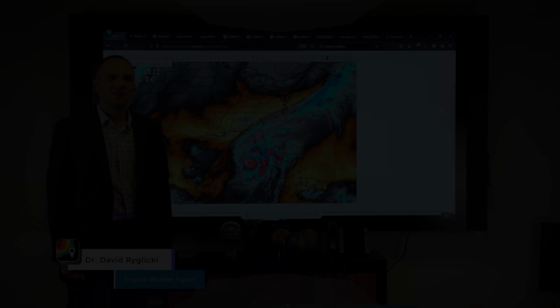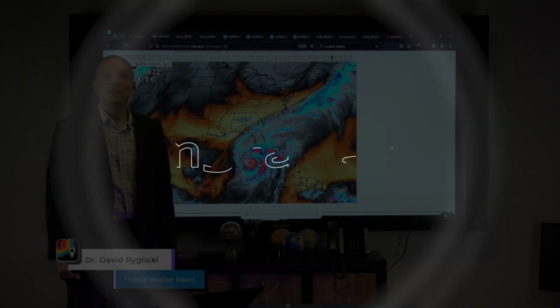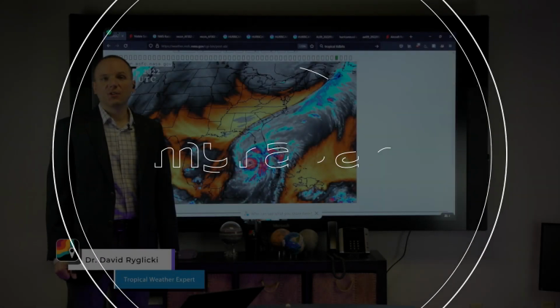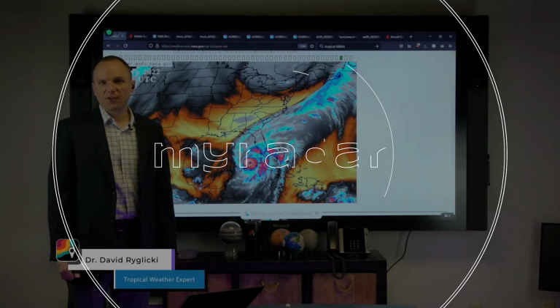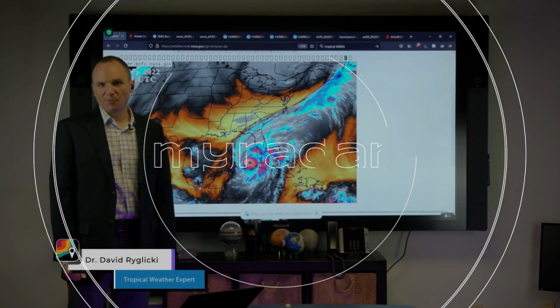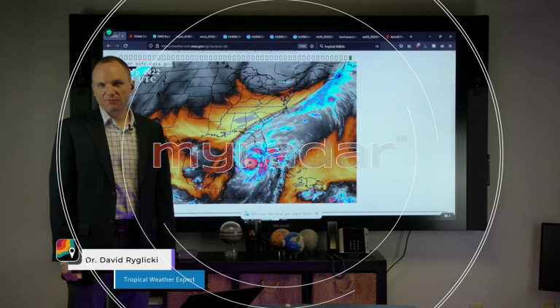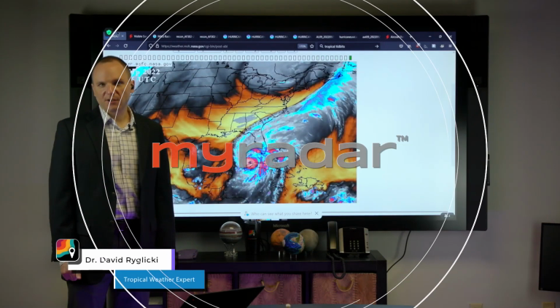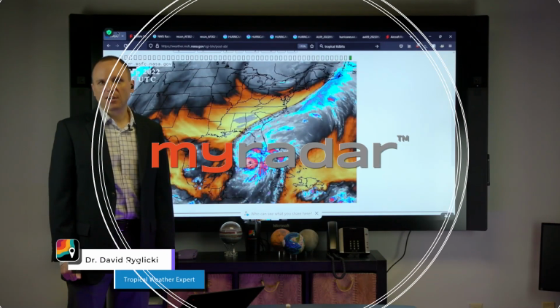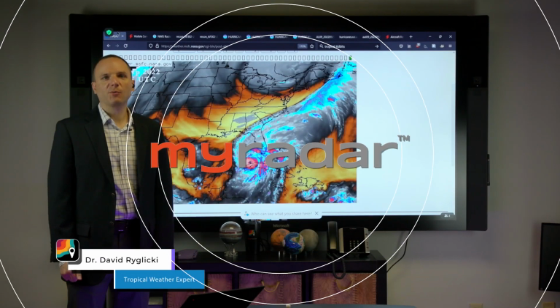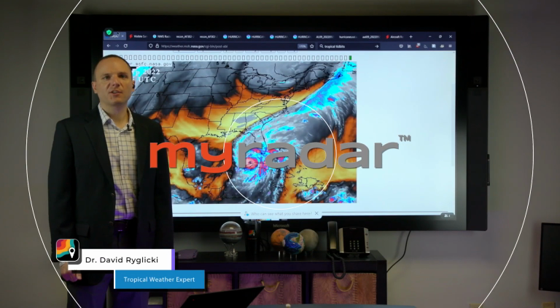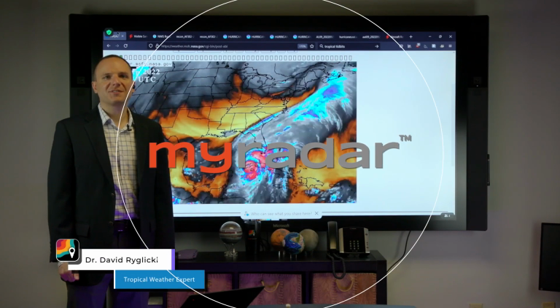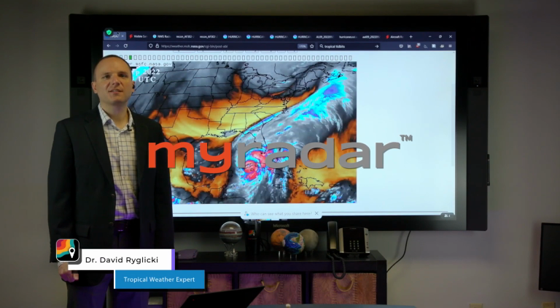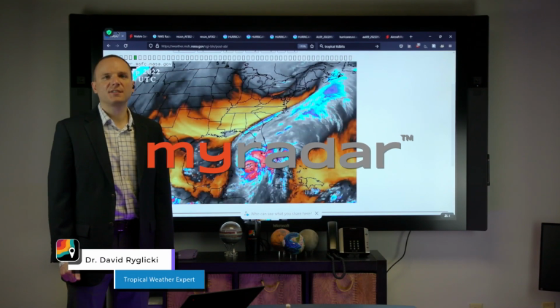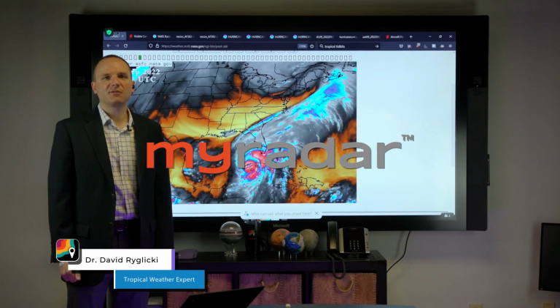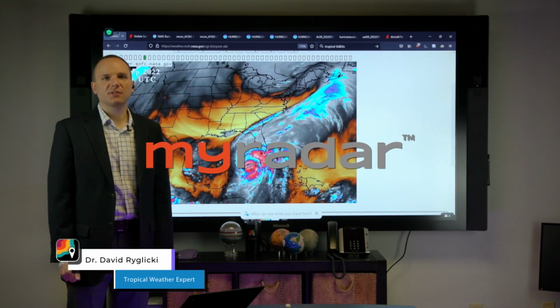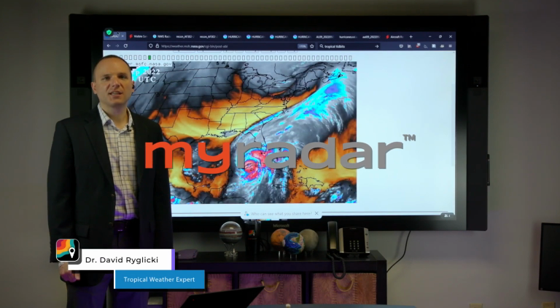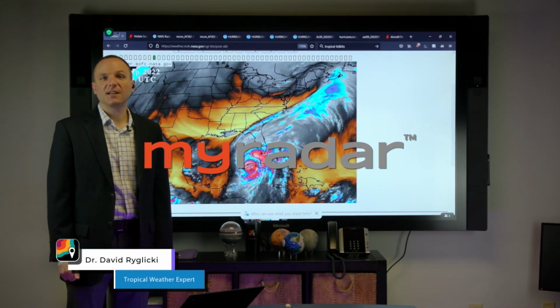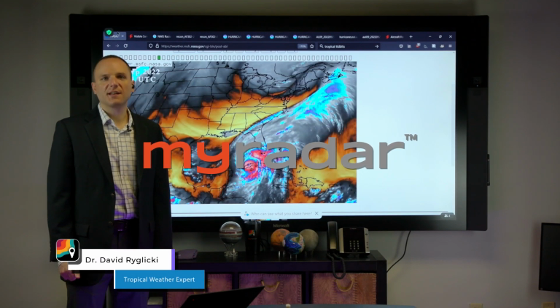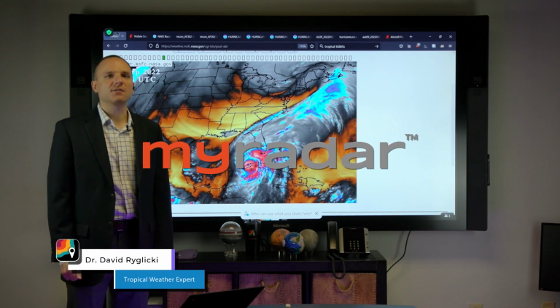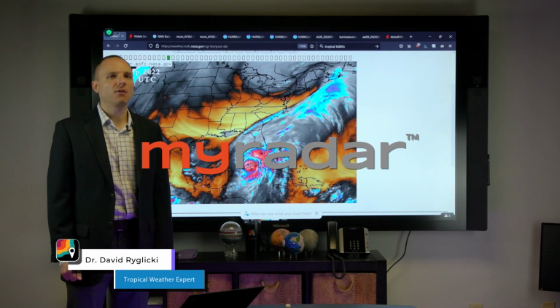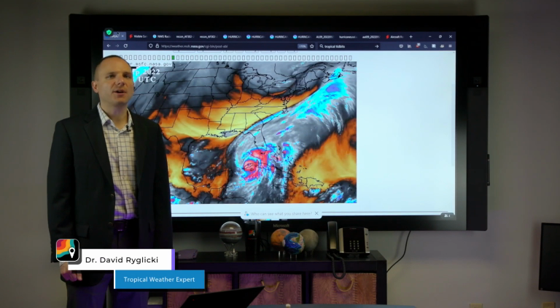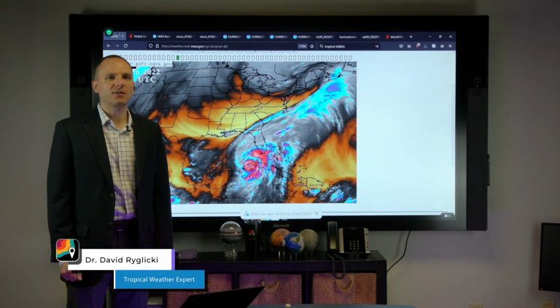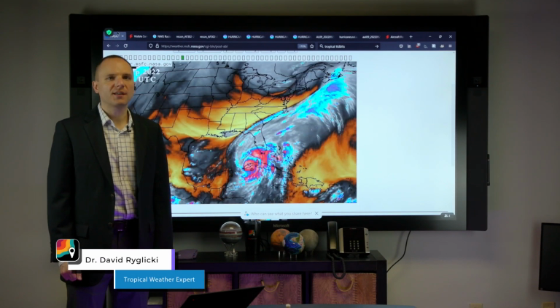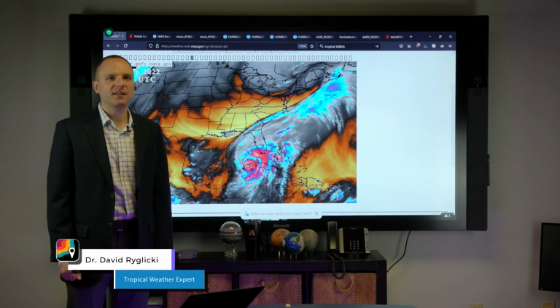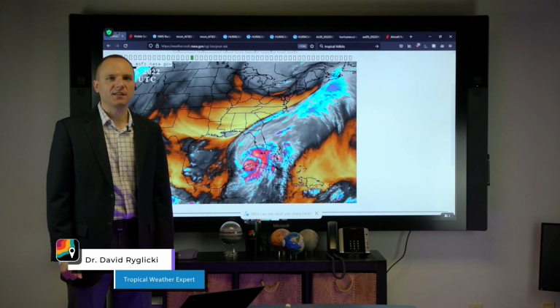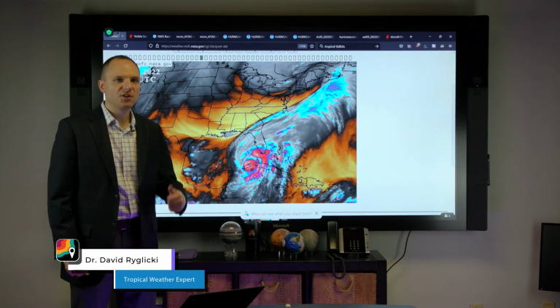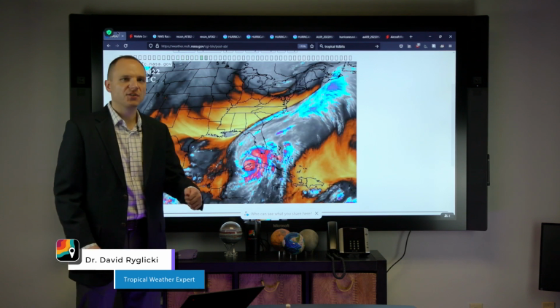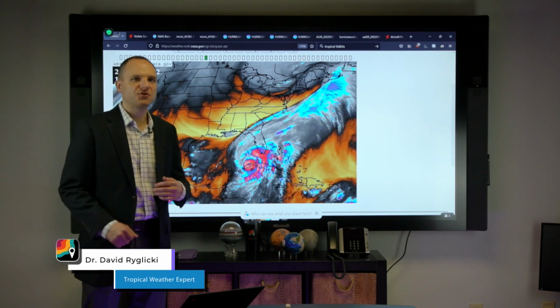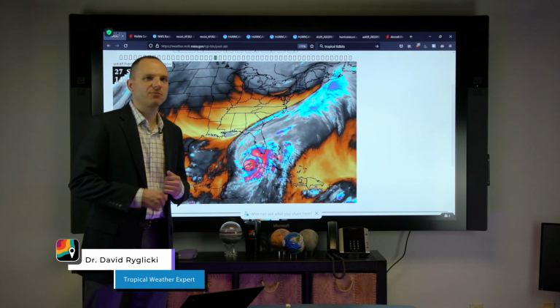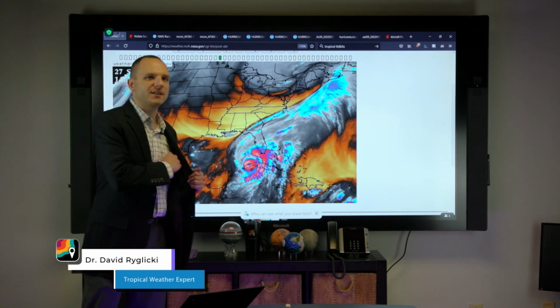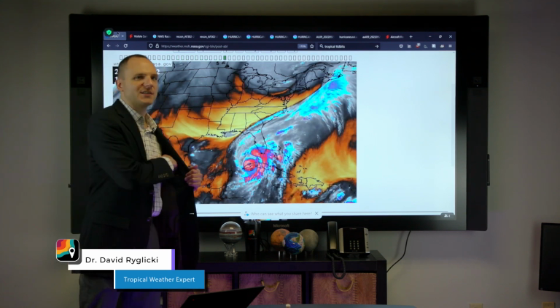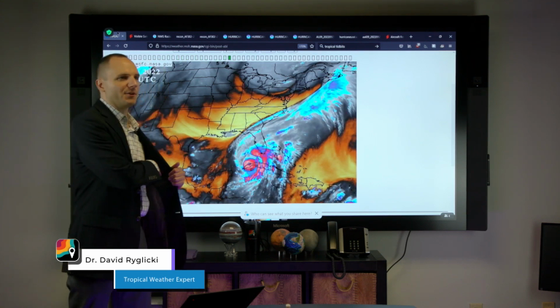Hello there. MyRadar Tropical Weather Expert Dr. David Roglicke, and today it's all about Hurricane Ian. So let's jump right into it.